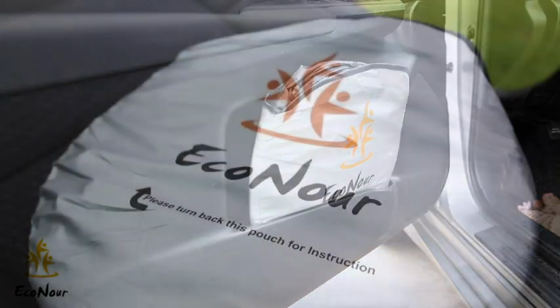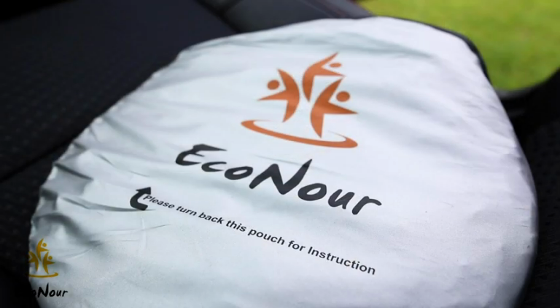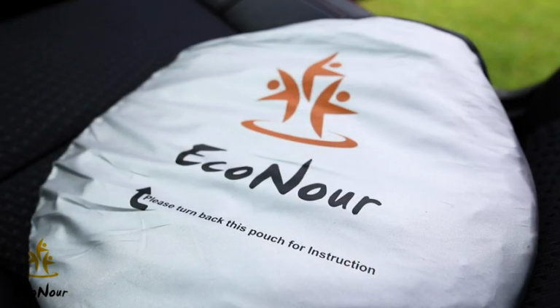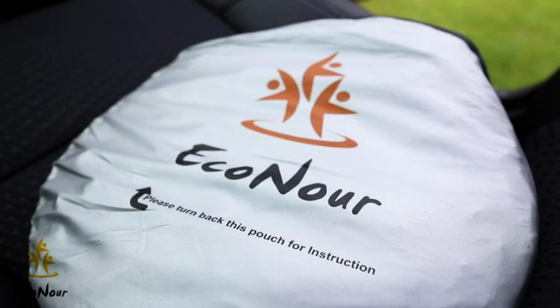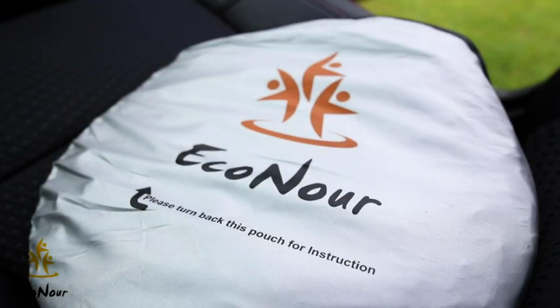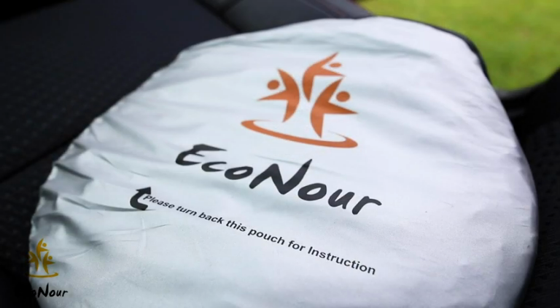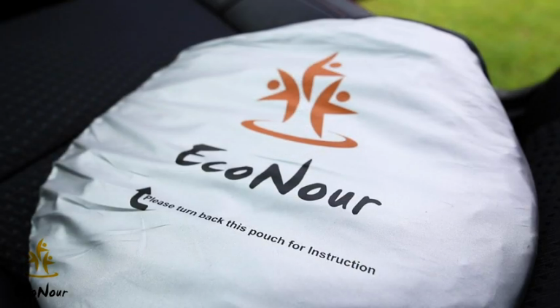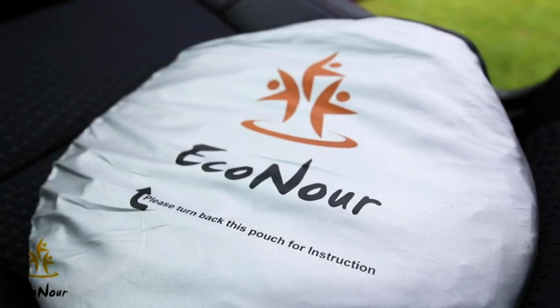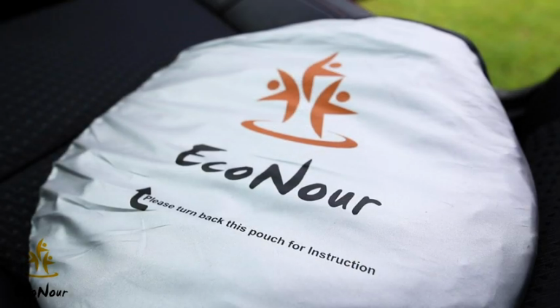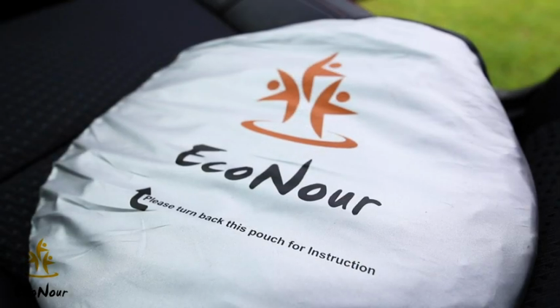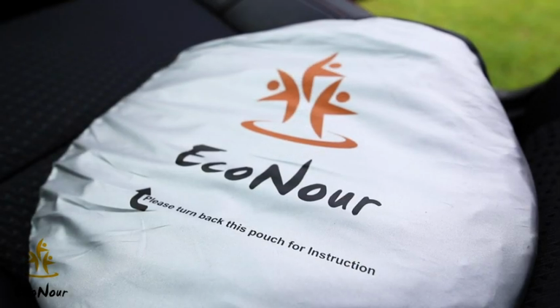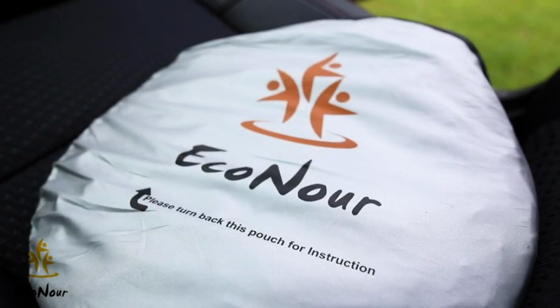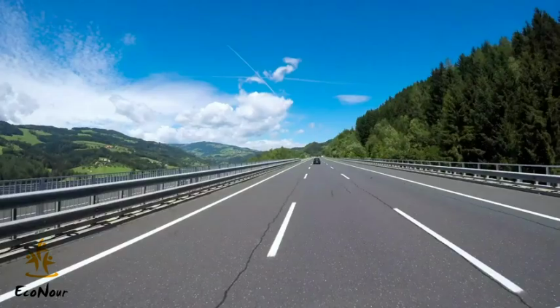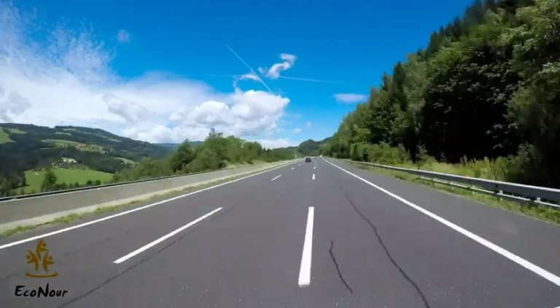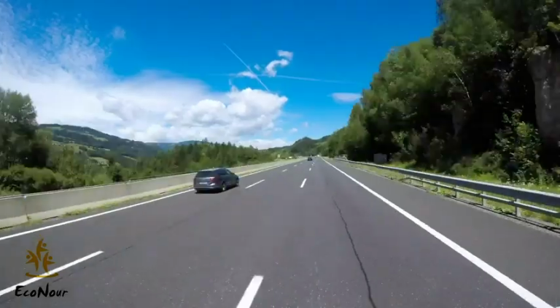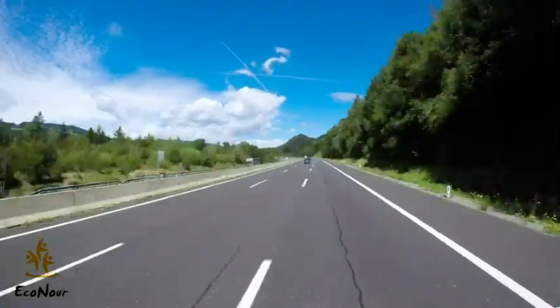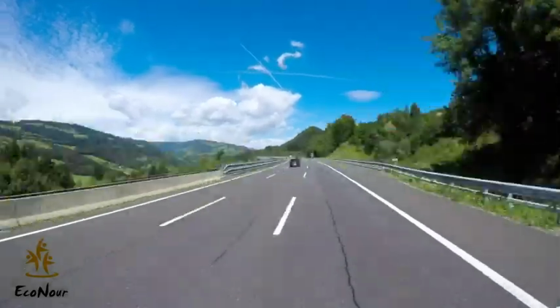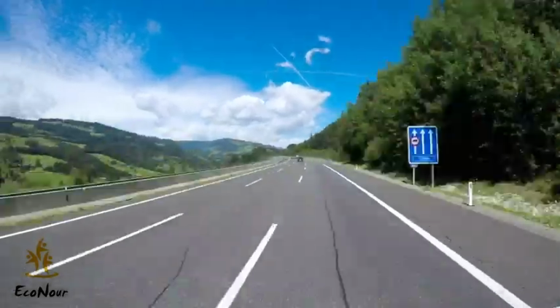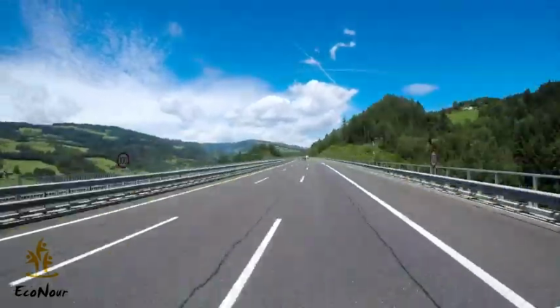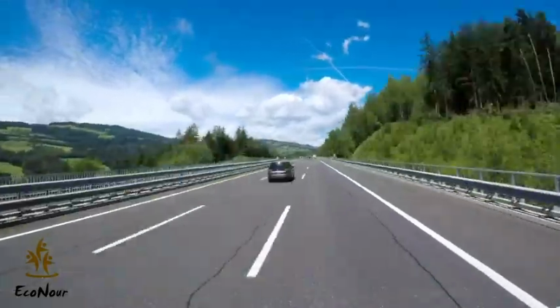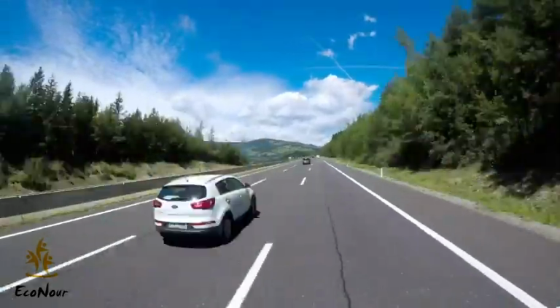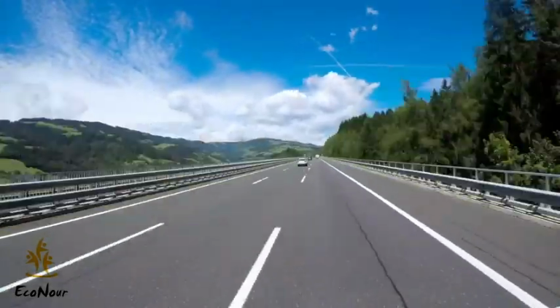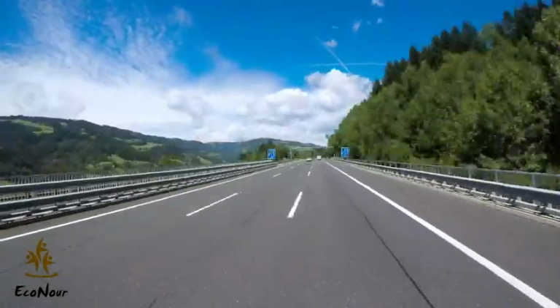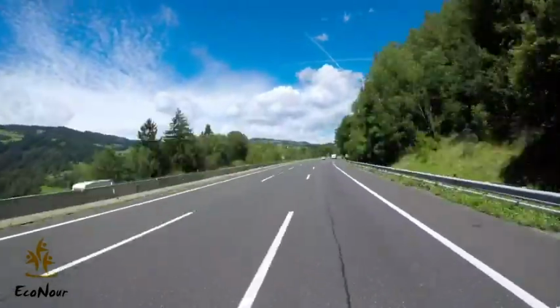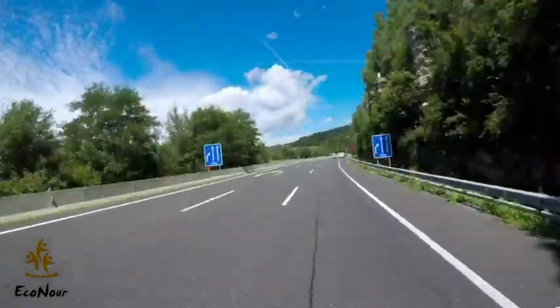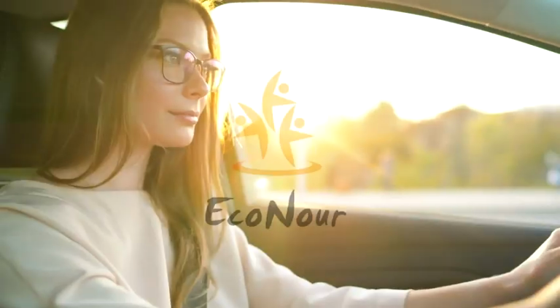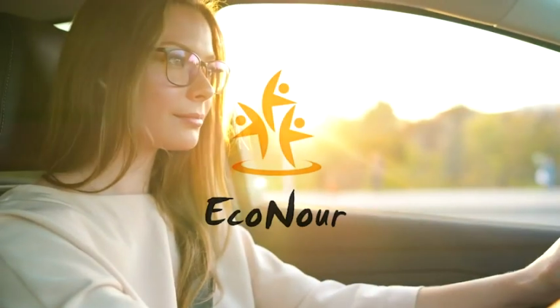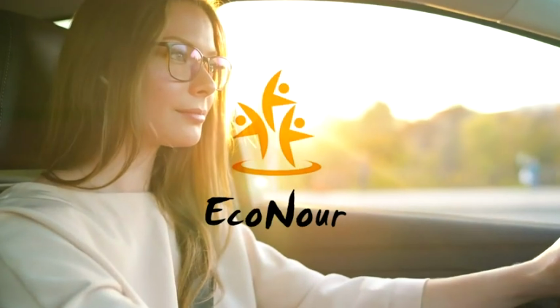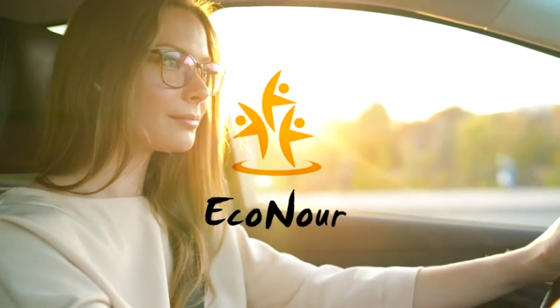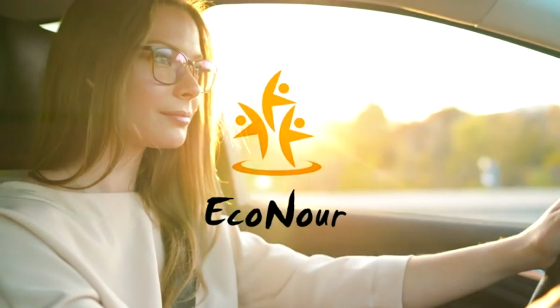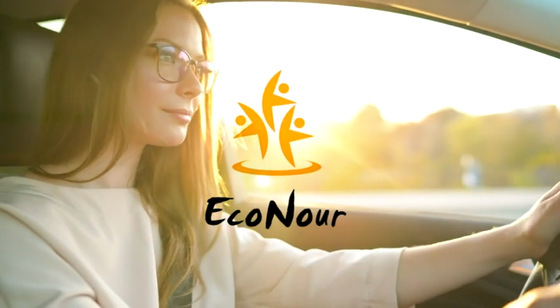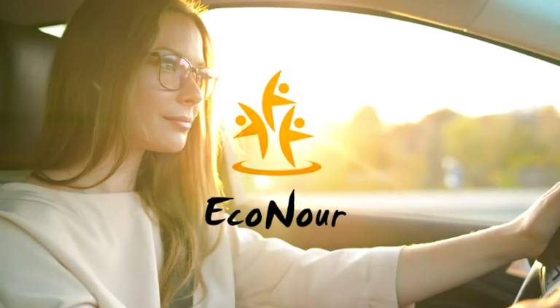Save your car and yourself from the heat and order an Econor sunshade today.